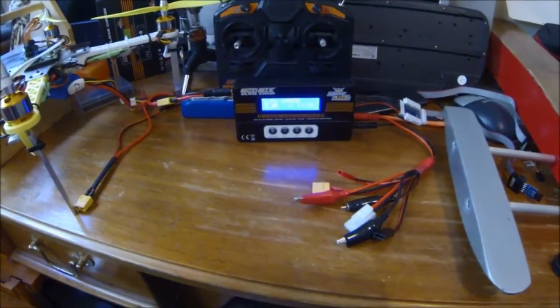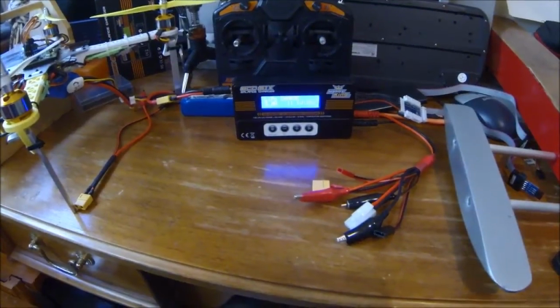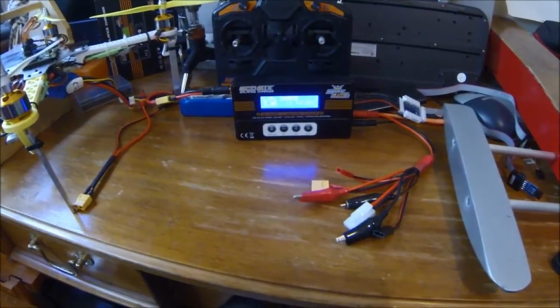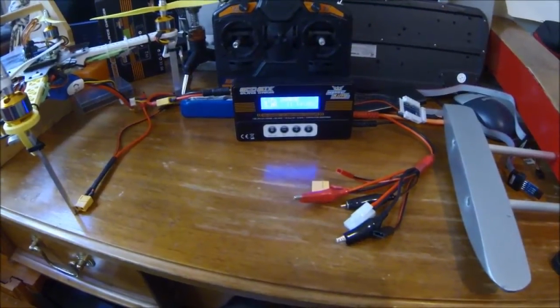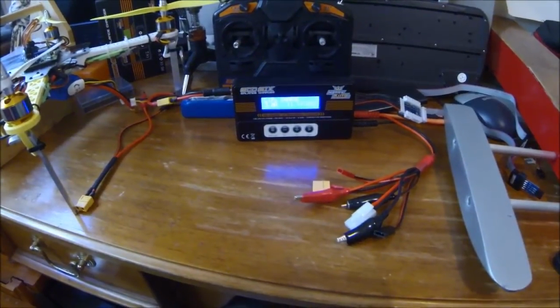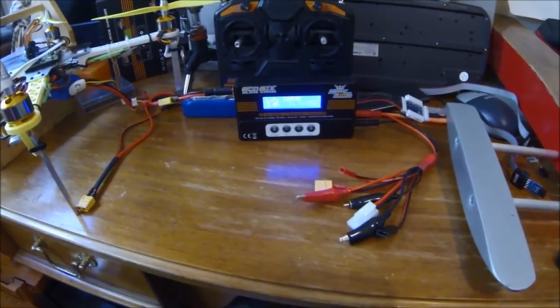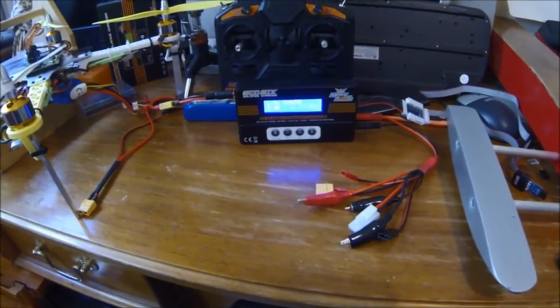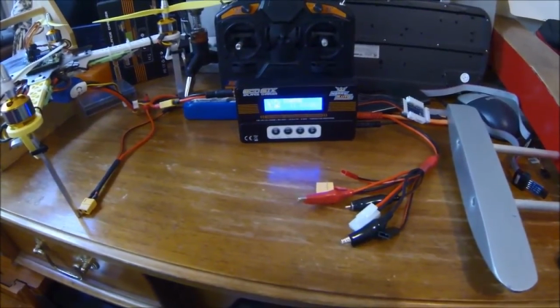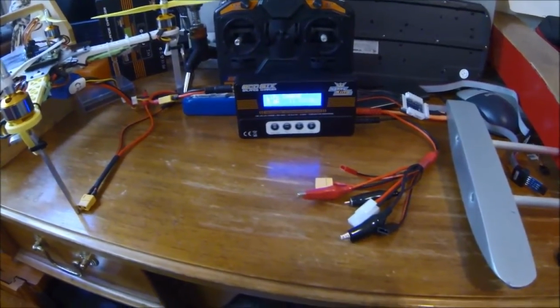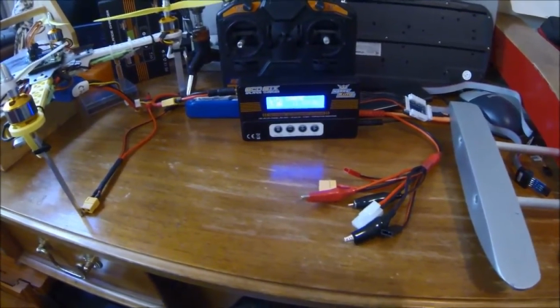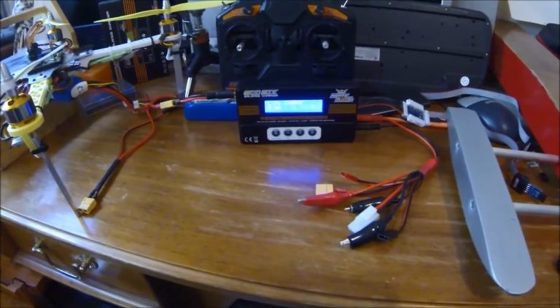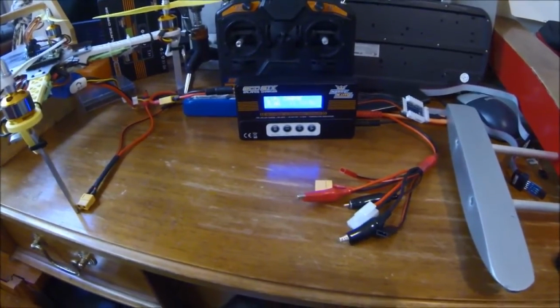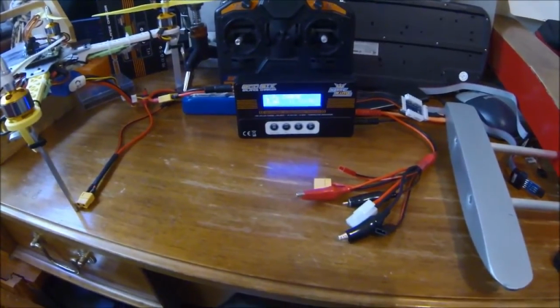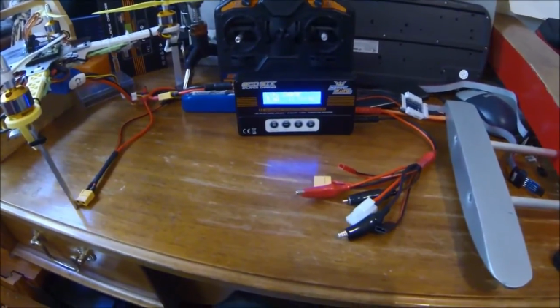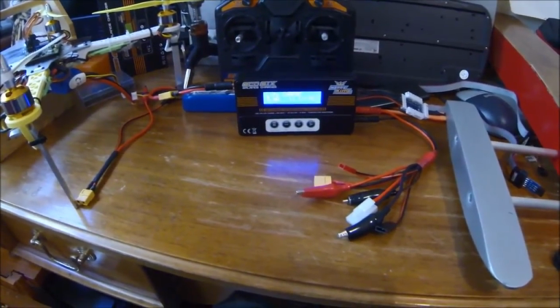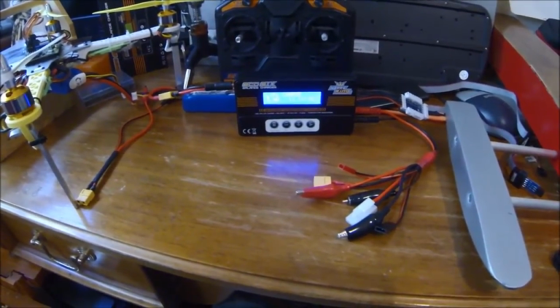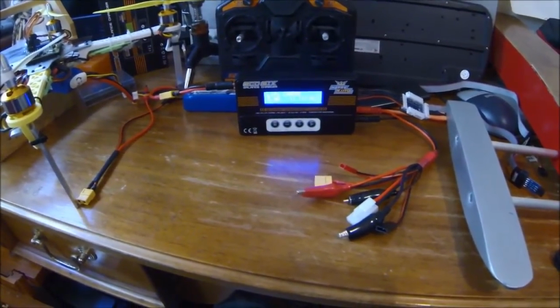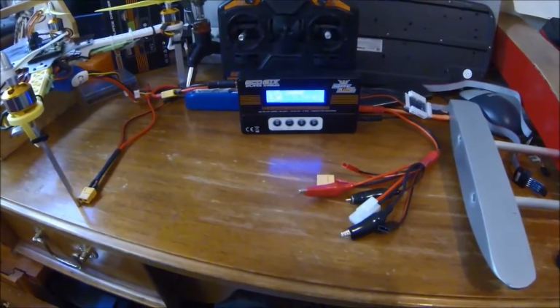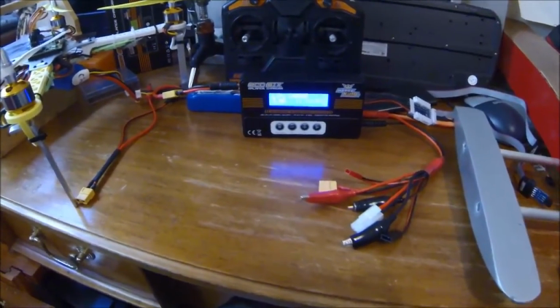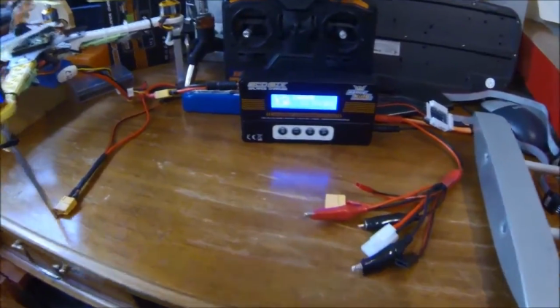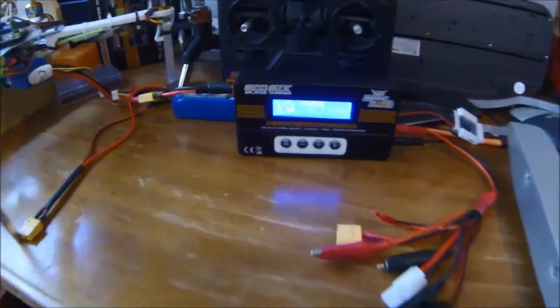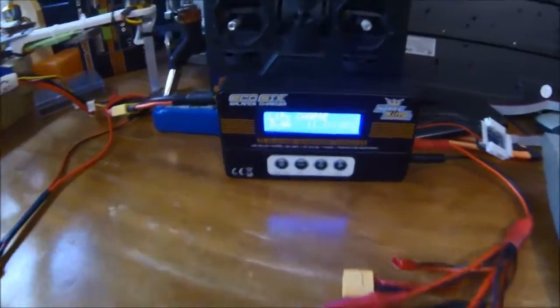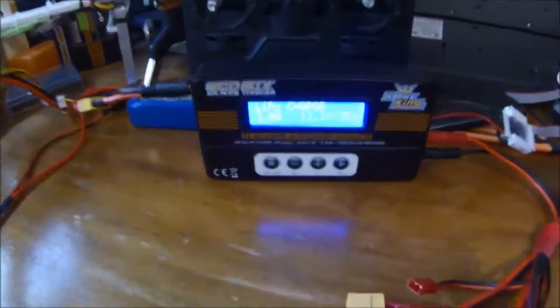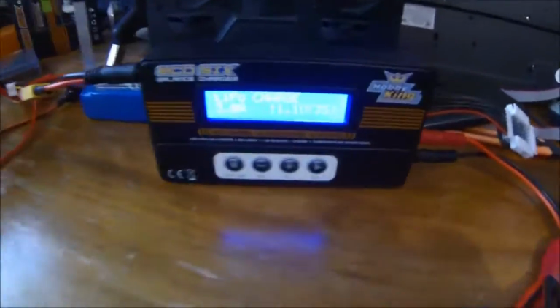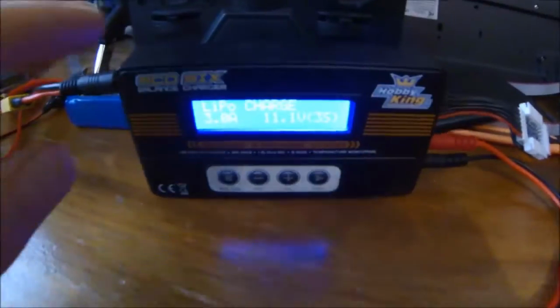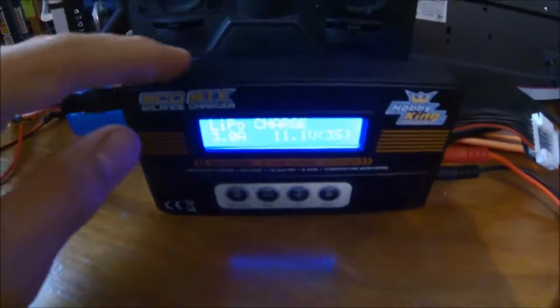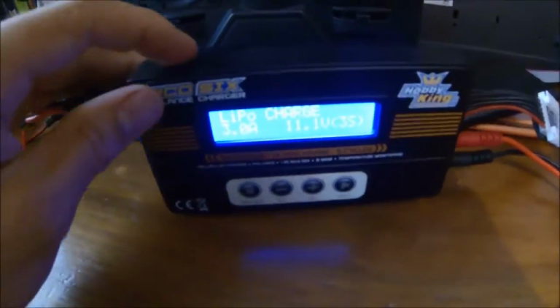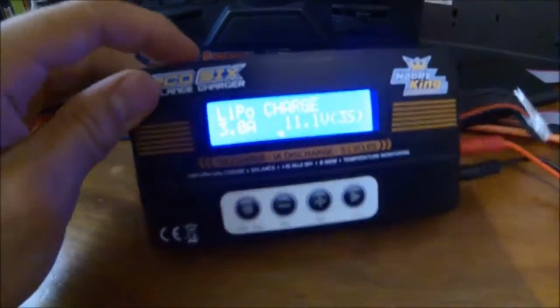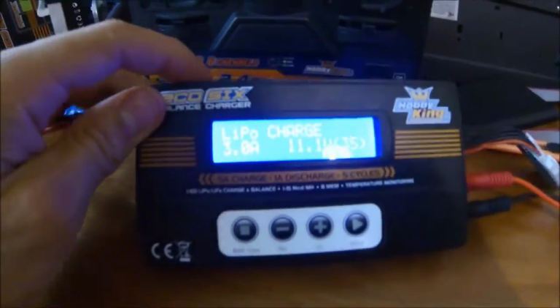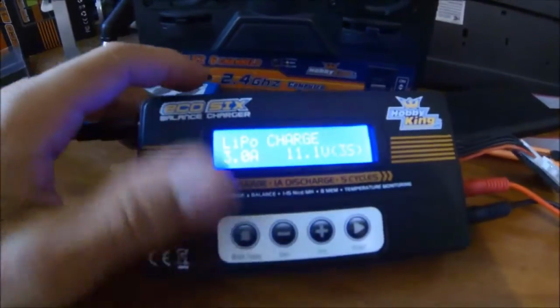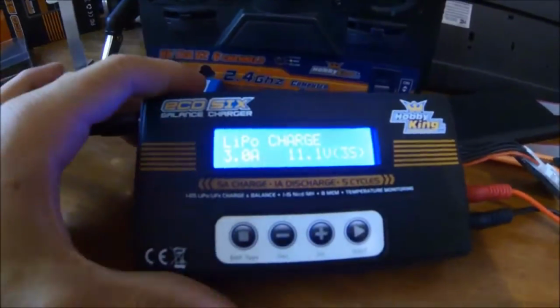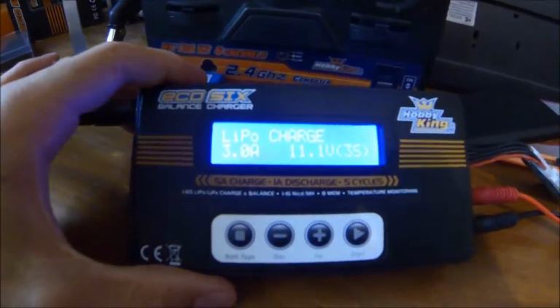Hi, I'm Chelsea Moseley and this is both a tutorial and review on the Hobbyking Eco6 balance charger.